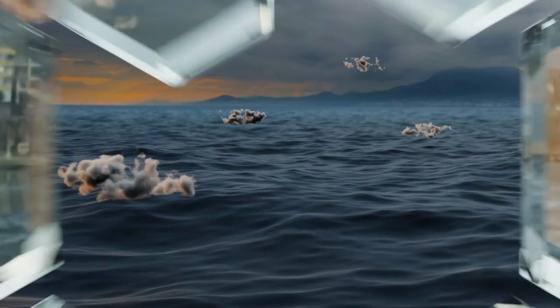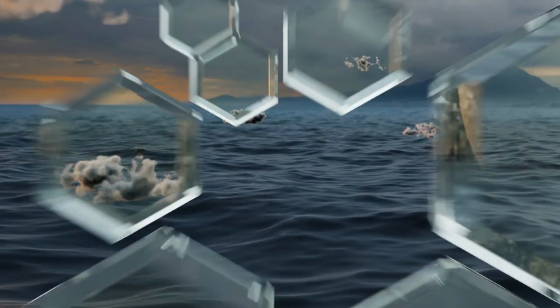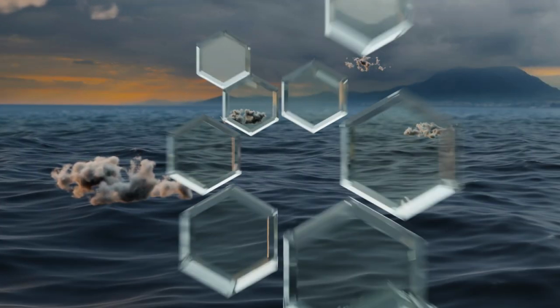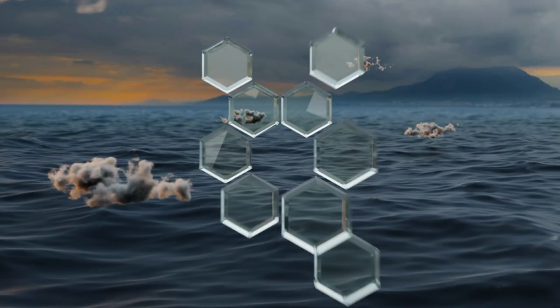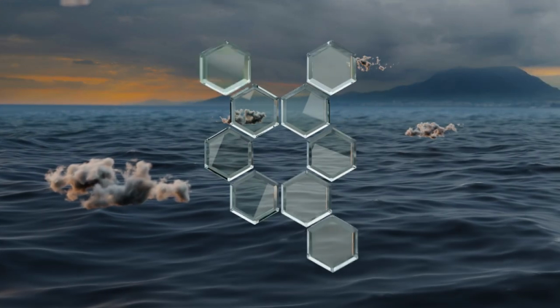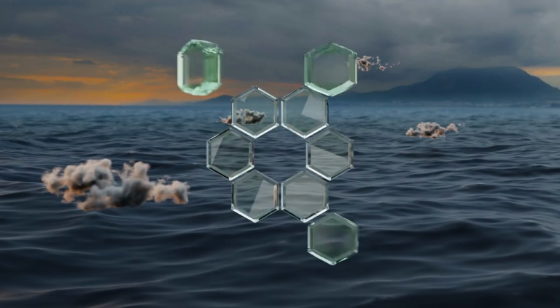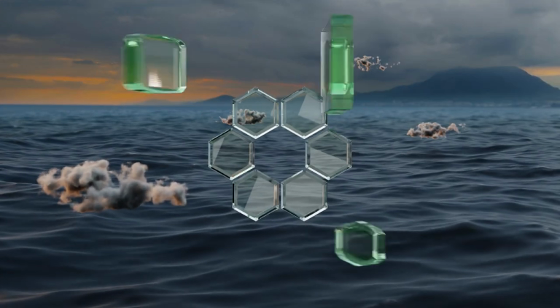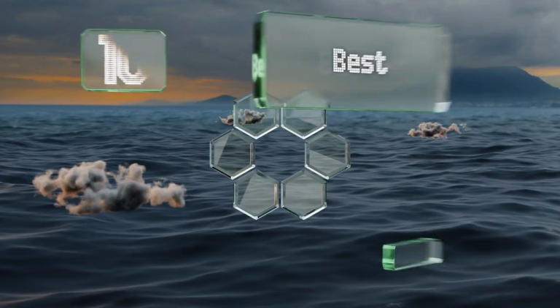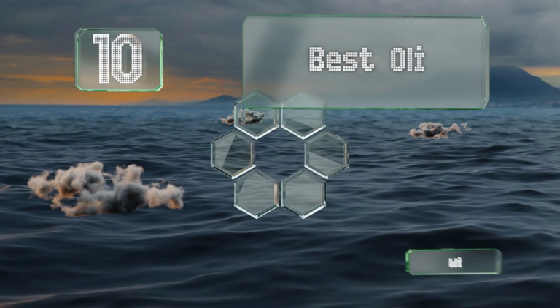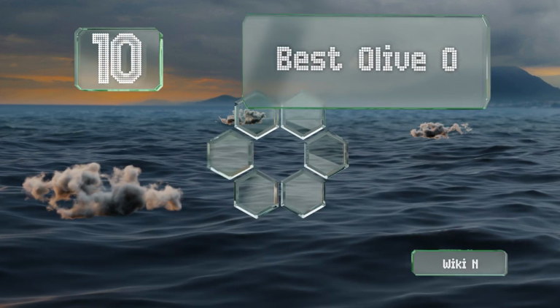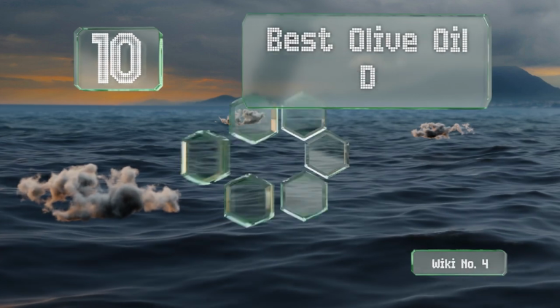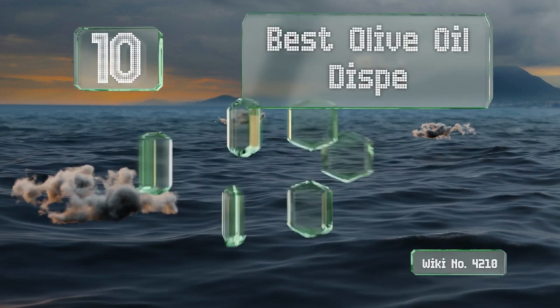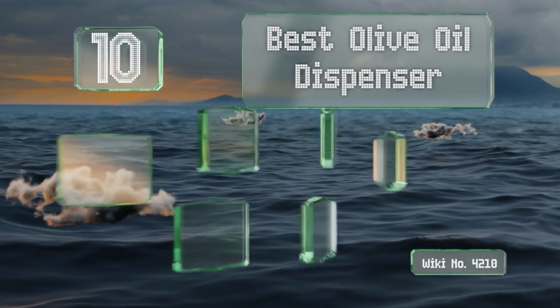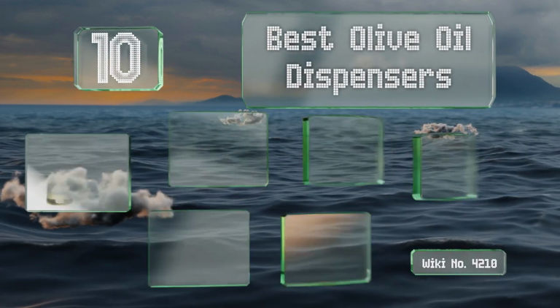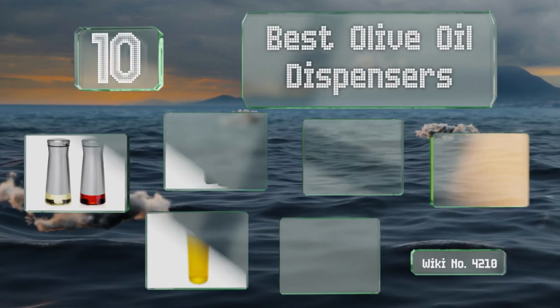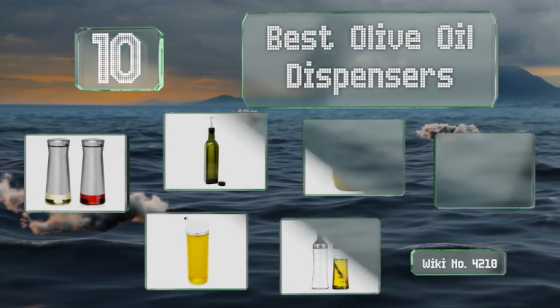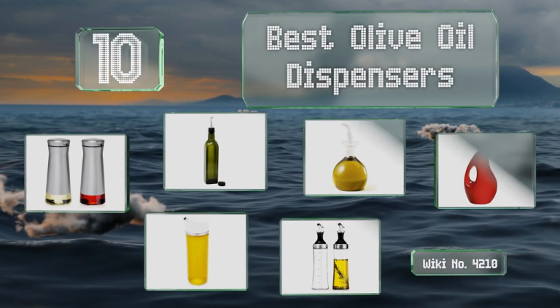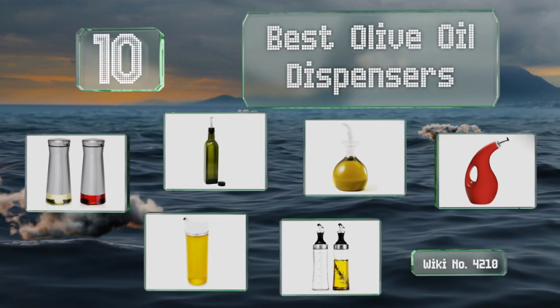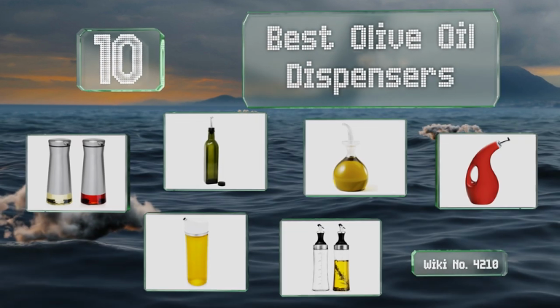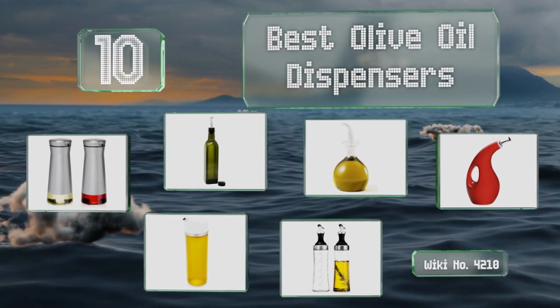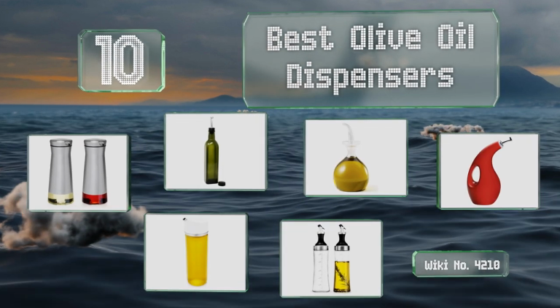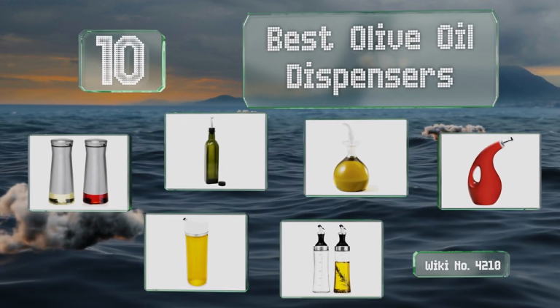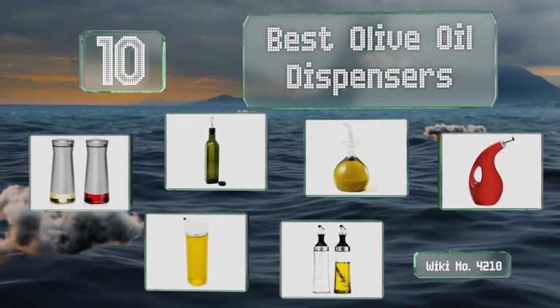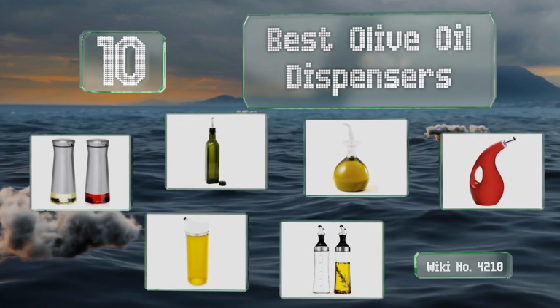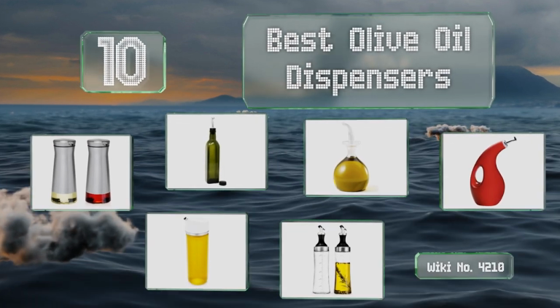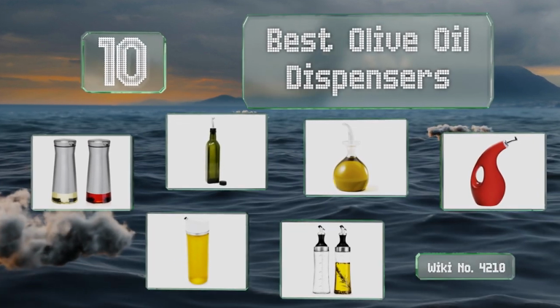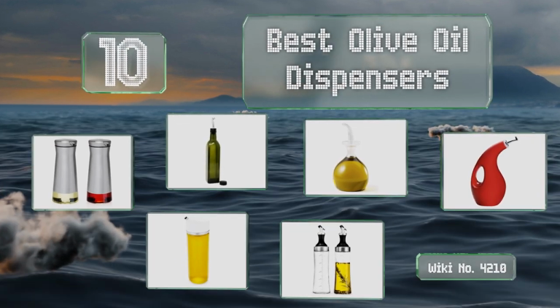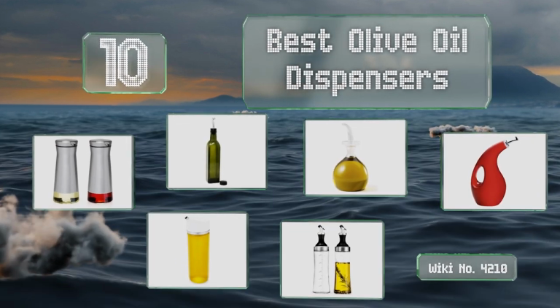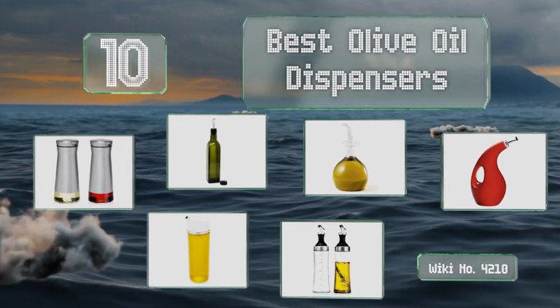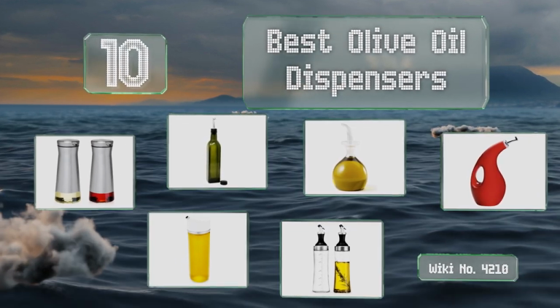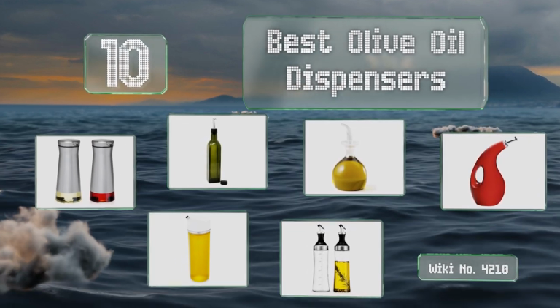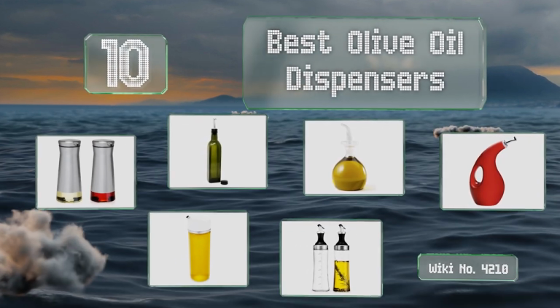EasyVid presents the 10 best olive oil dispensers. Let's get started with the list.